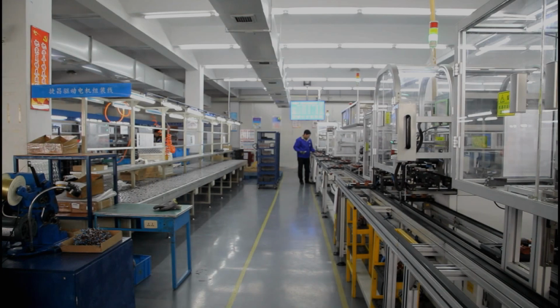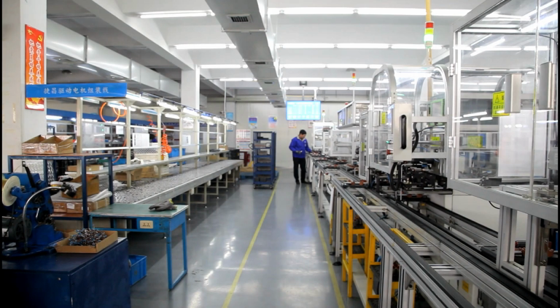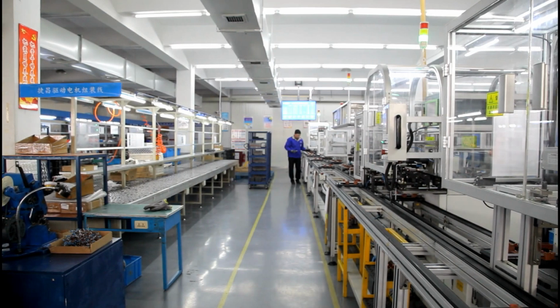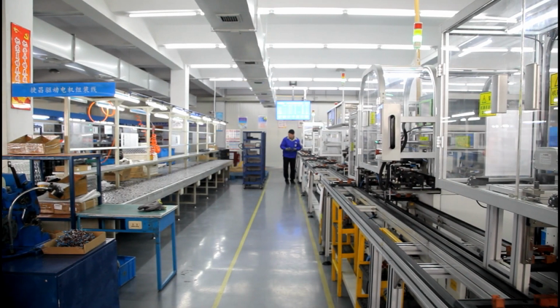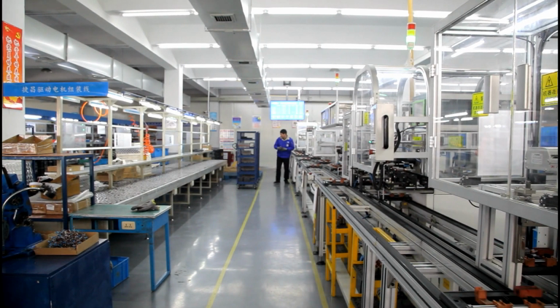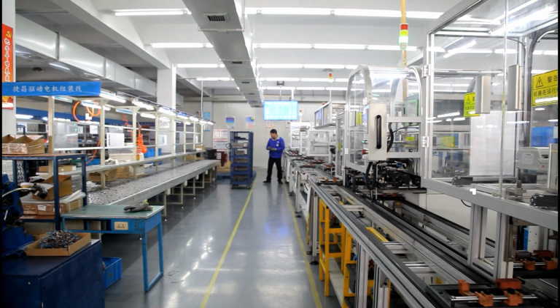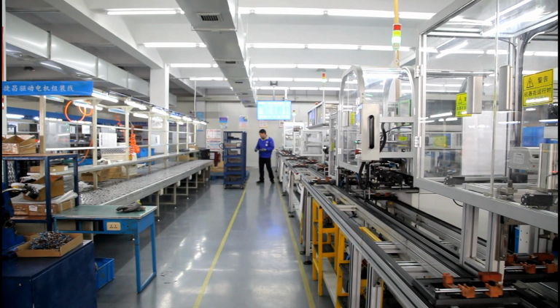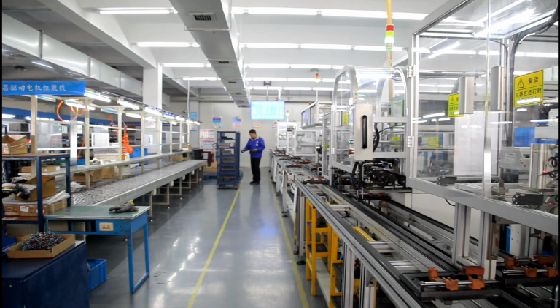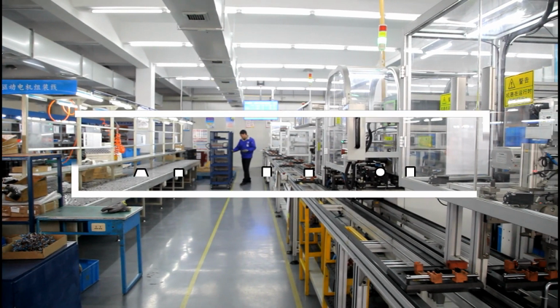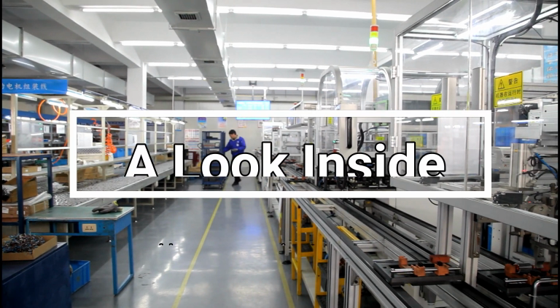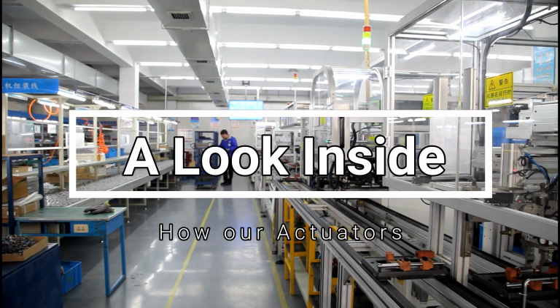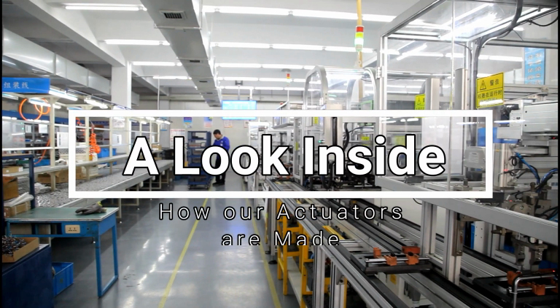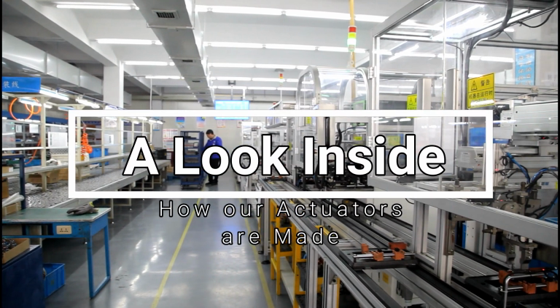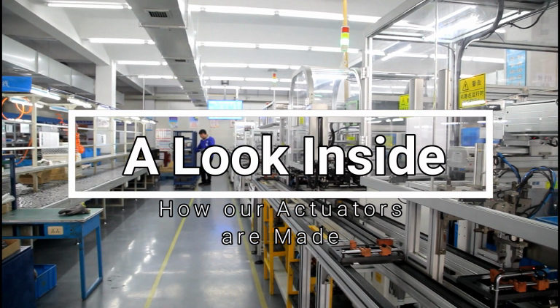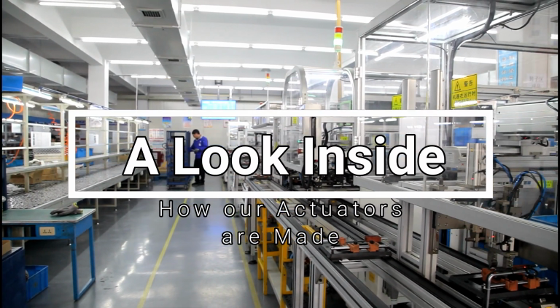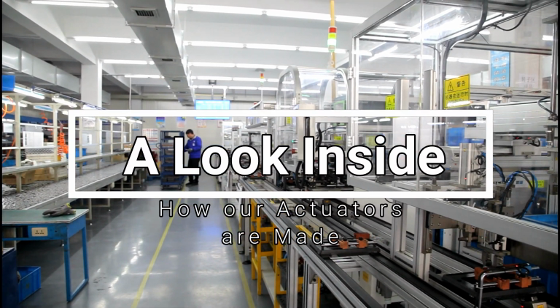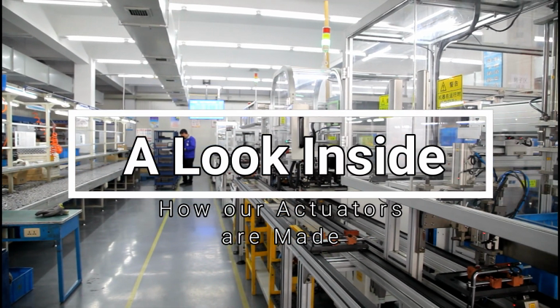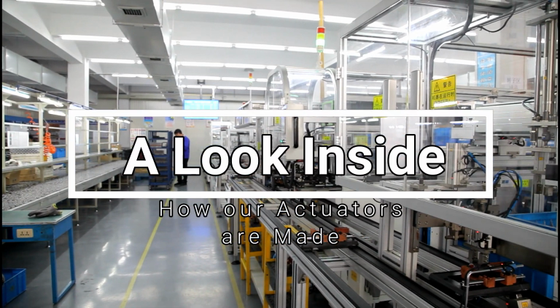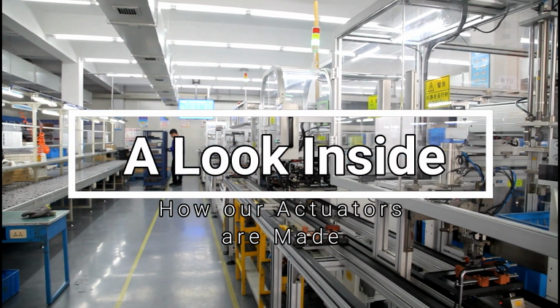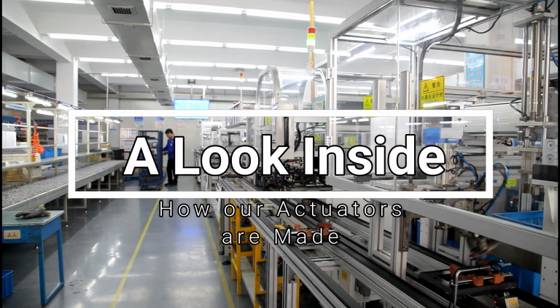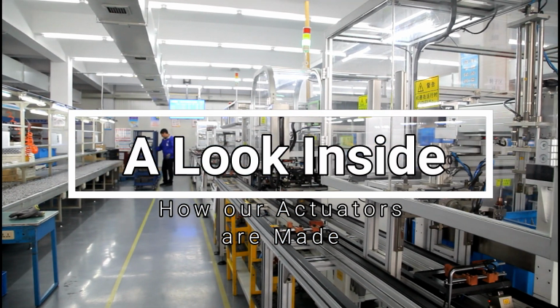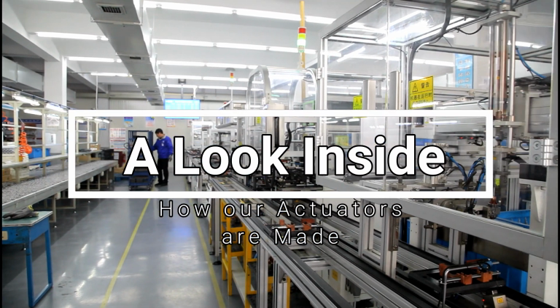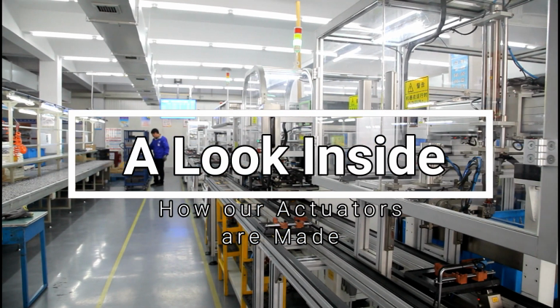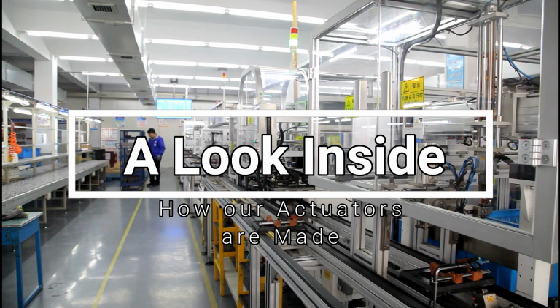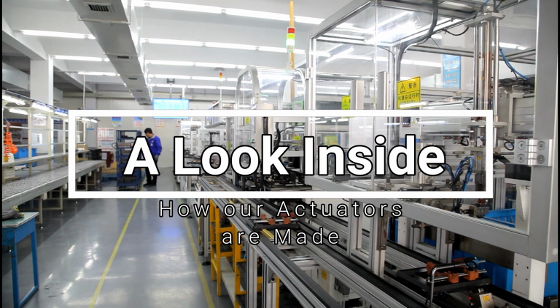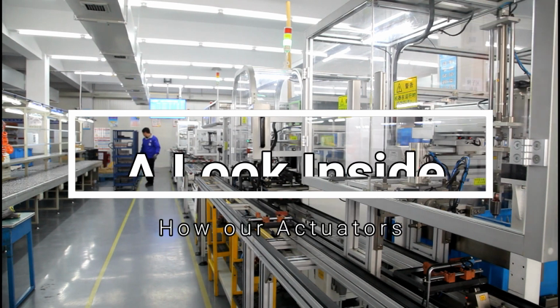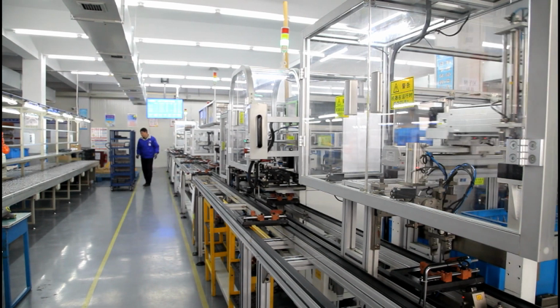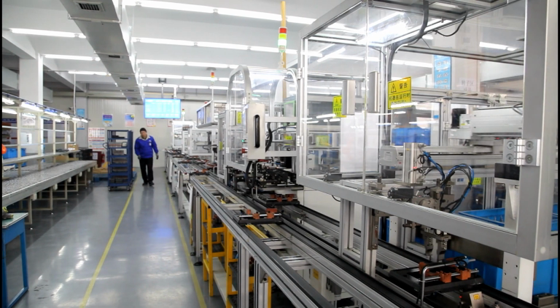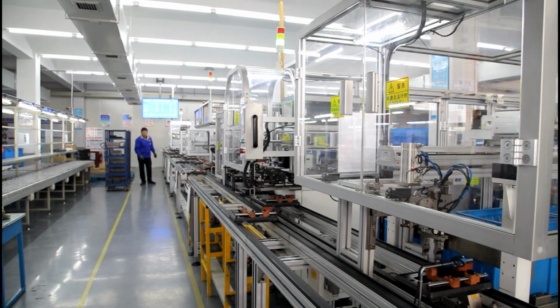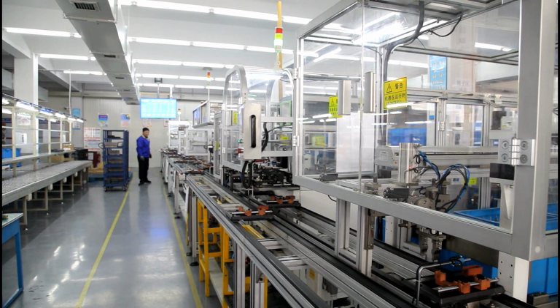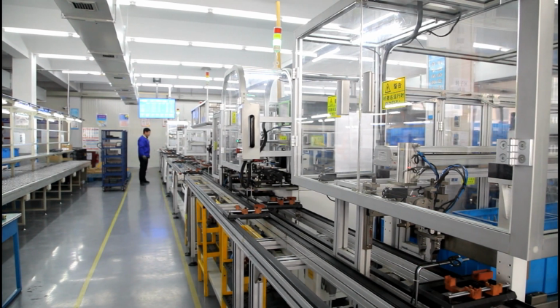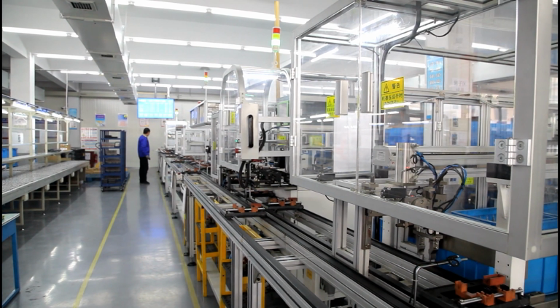Hello everyone! In today's video we'll be giving you guys a sneak peek into the manufacturing process behind our linear actuators at our production facility. Hope you guys enjoy!